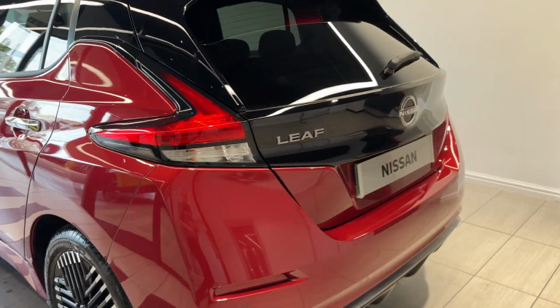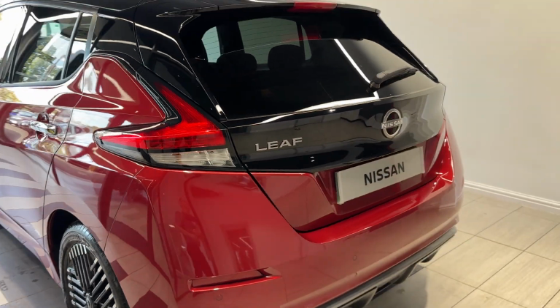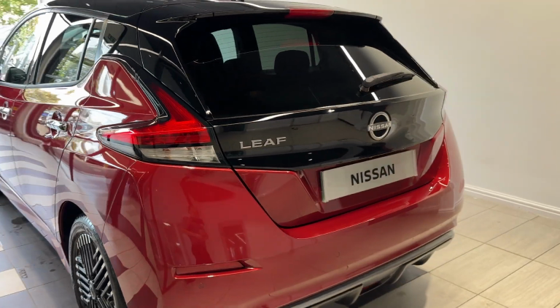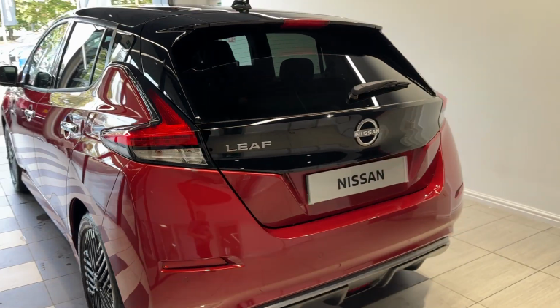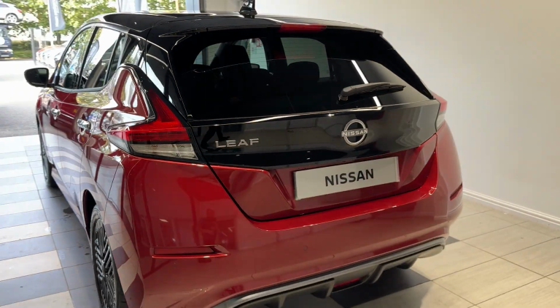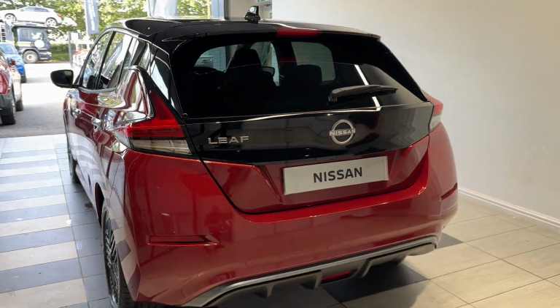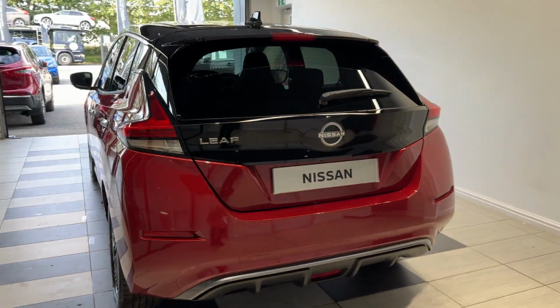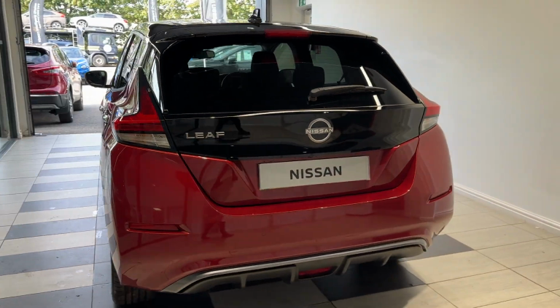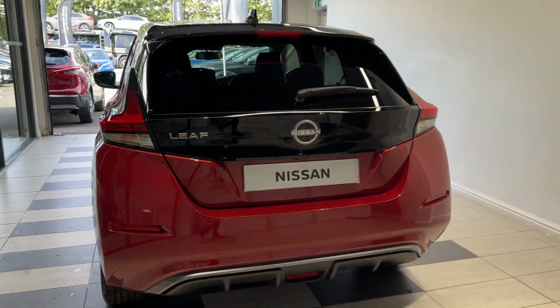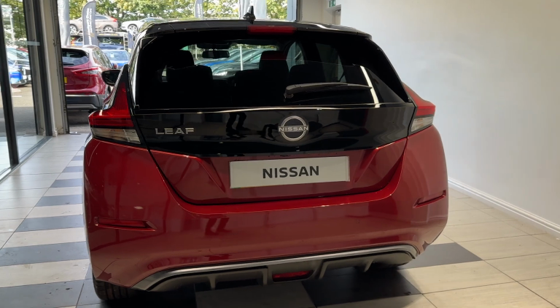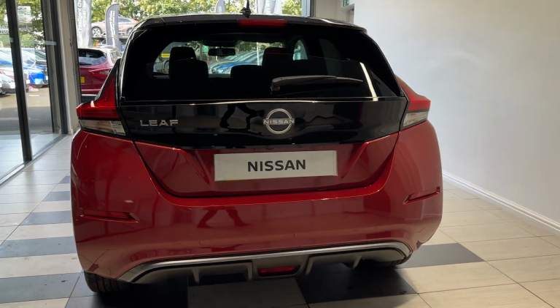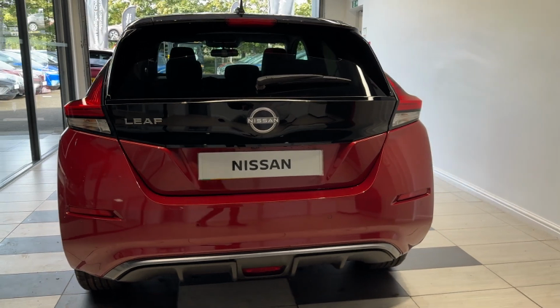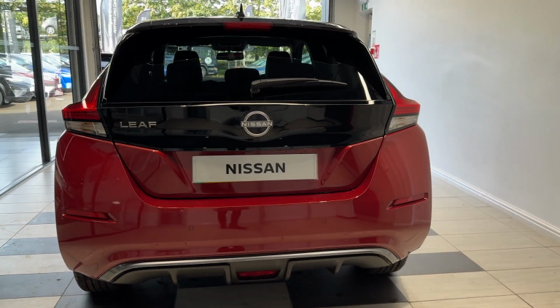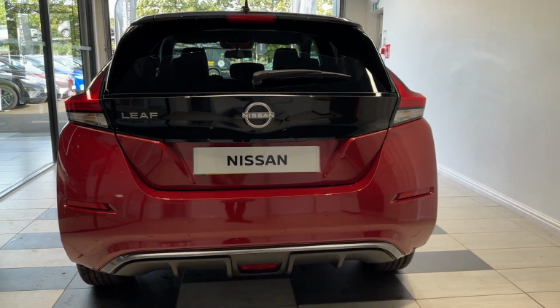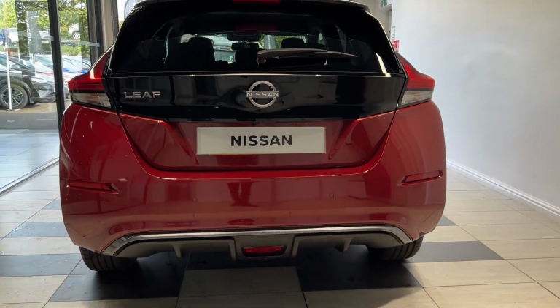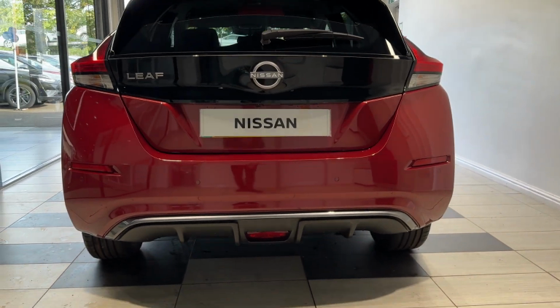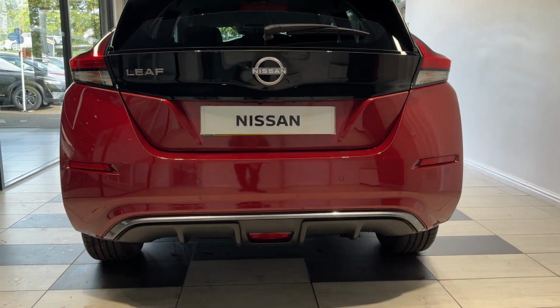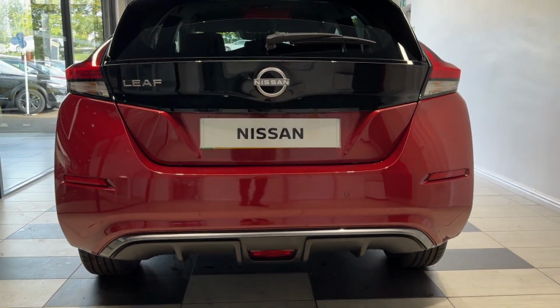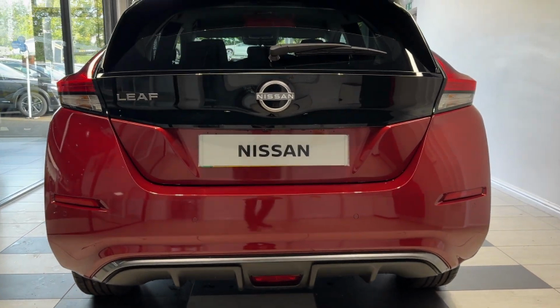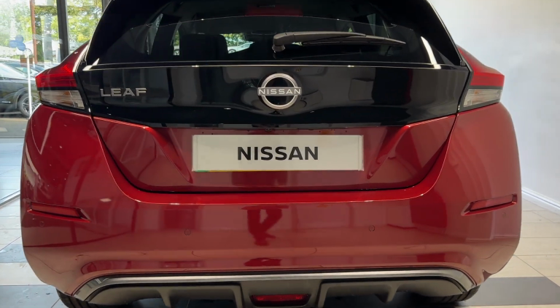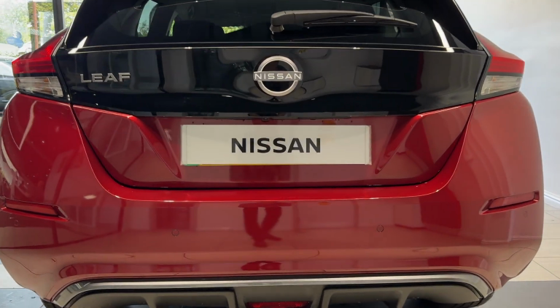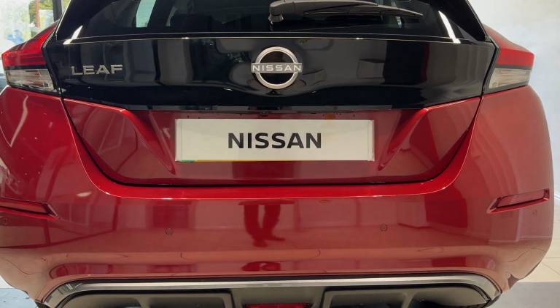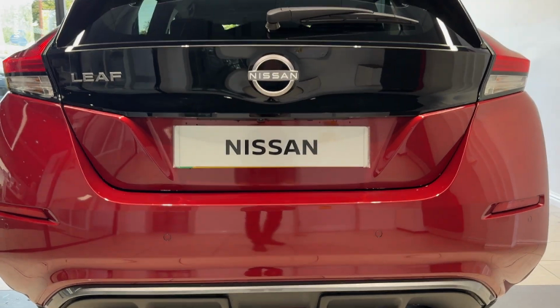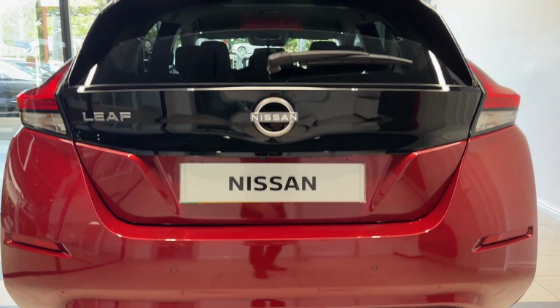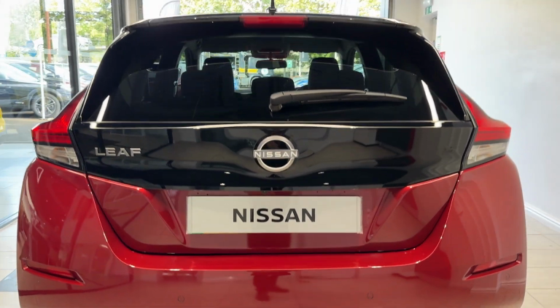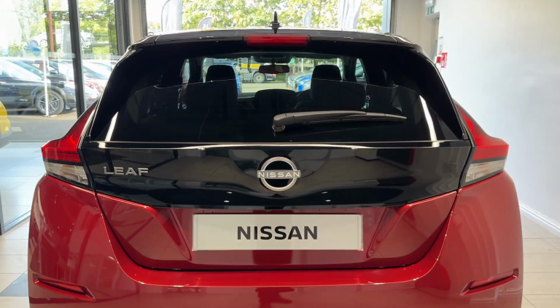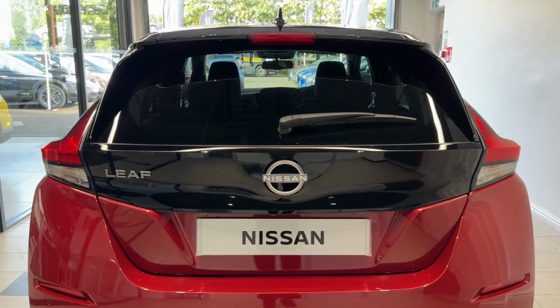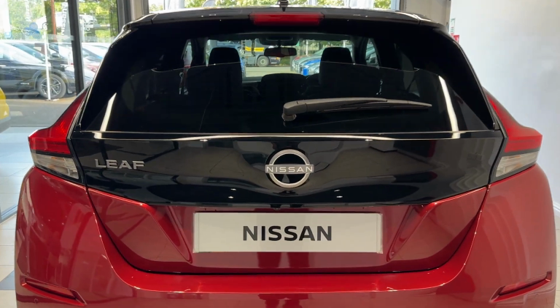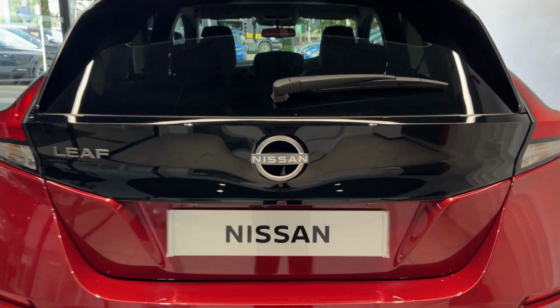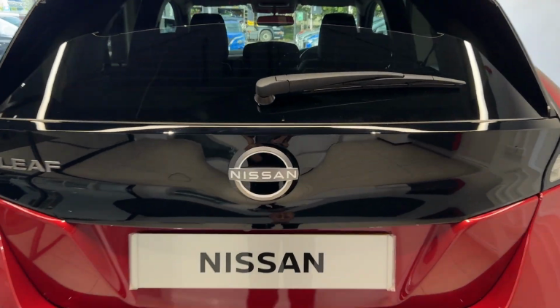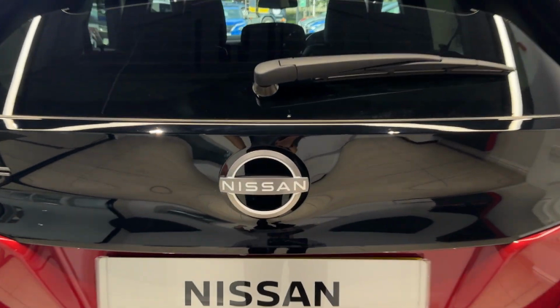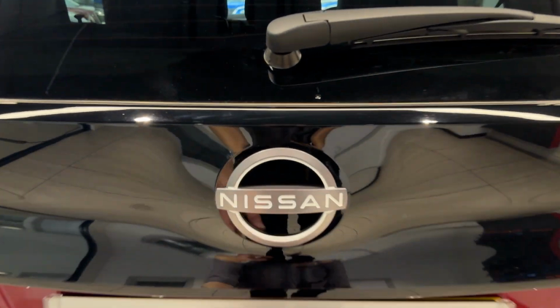Coming around to the back, we have rear parking sensors and a reversing camera. Let's take a look inside the boot.